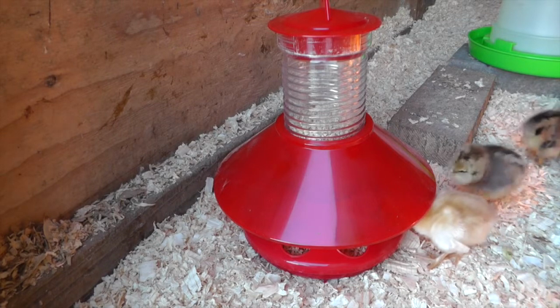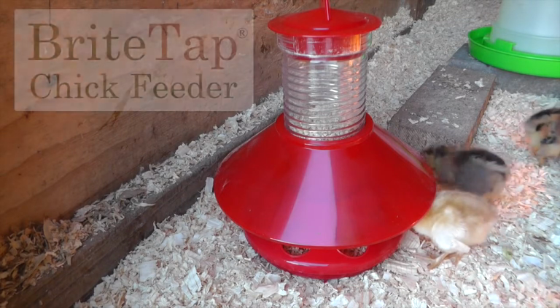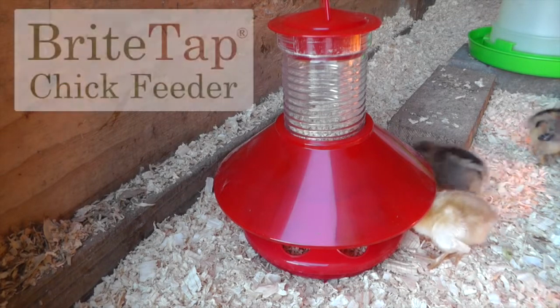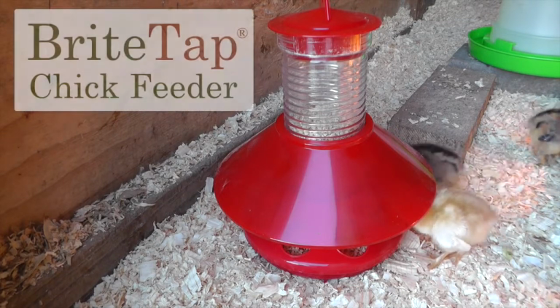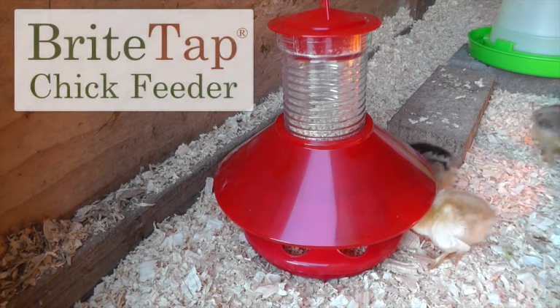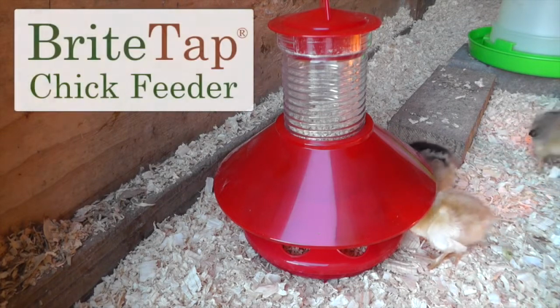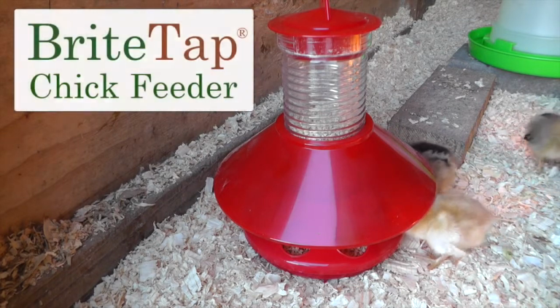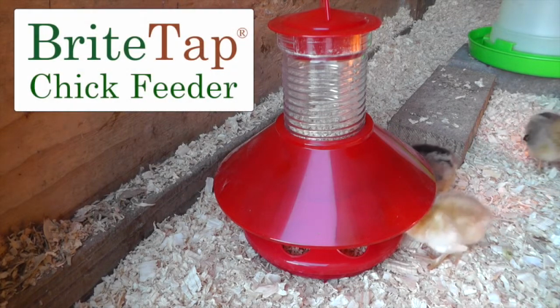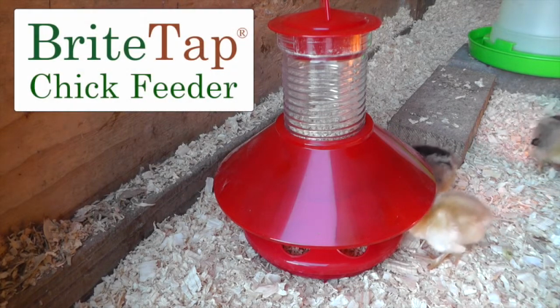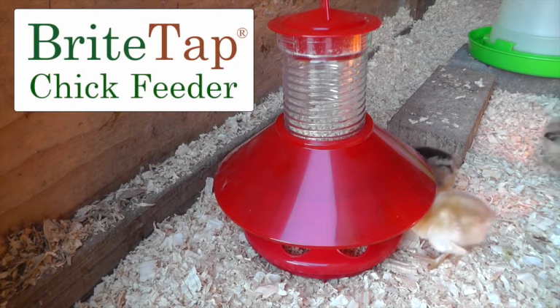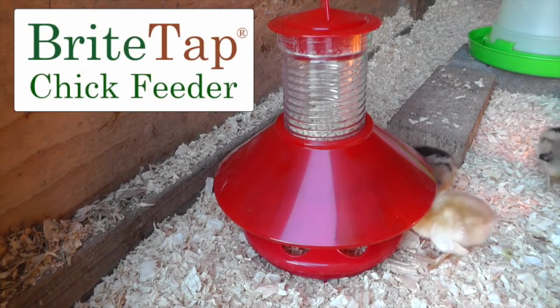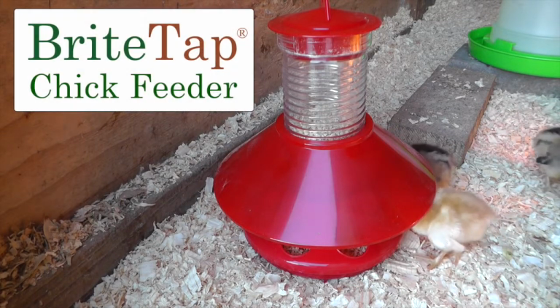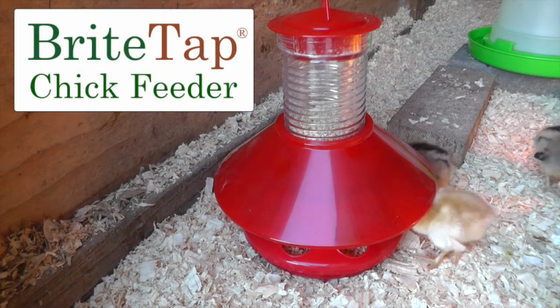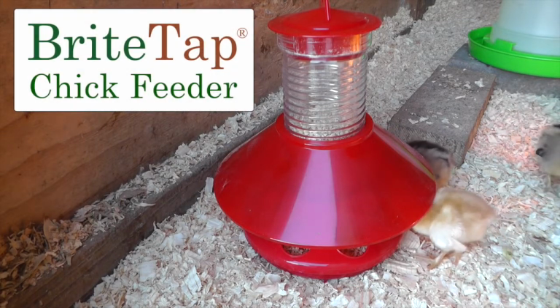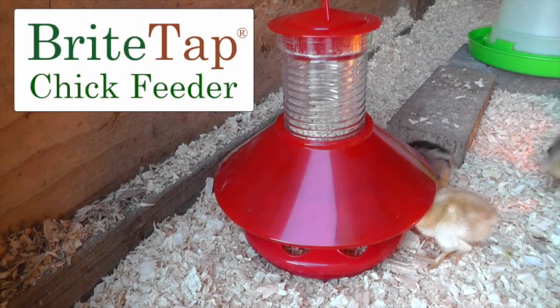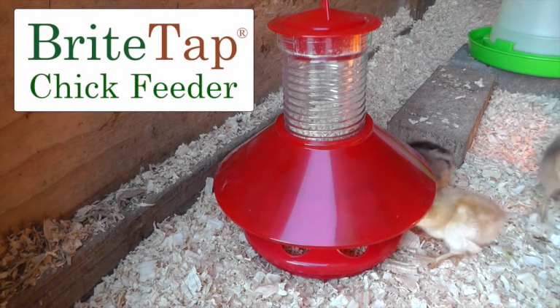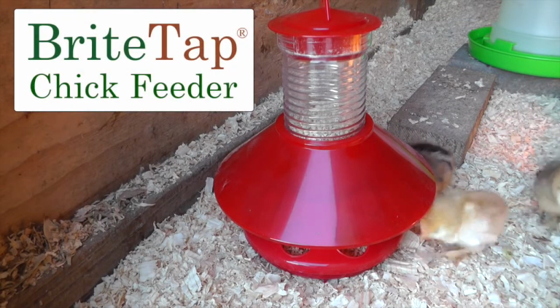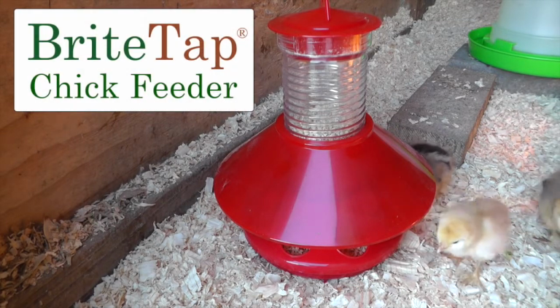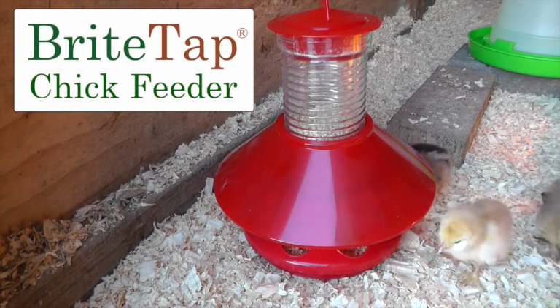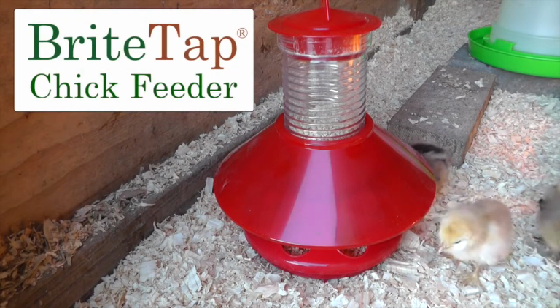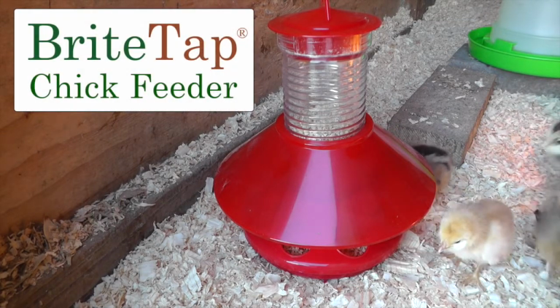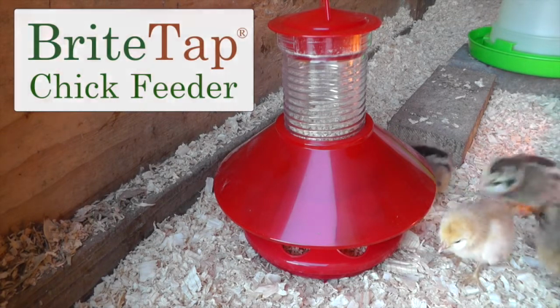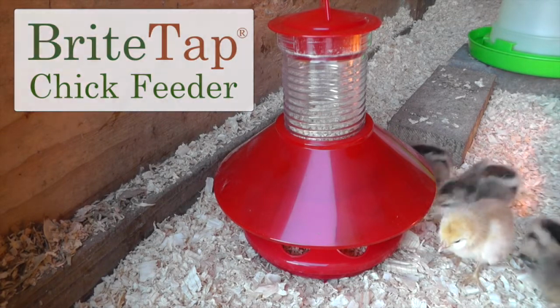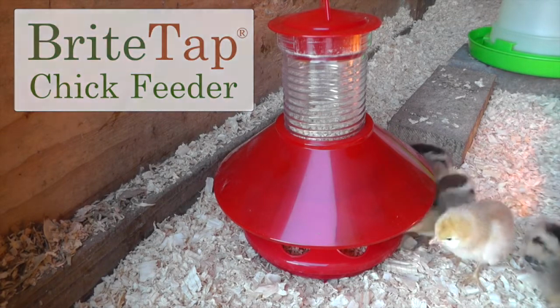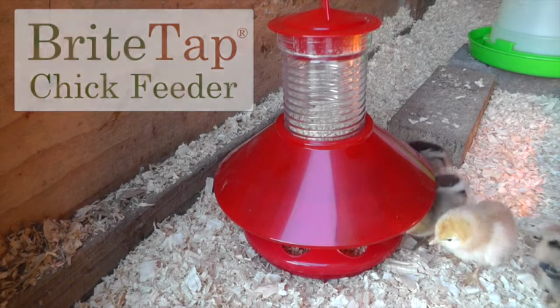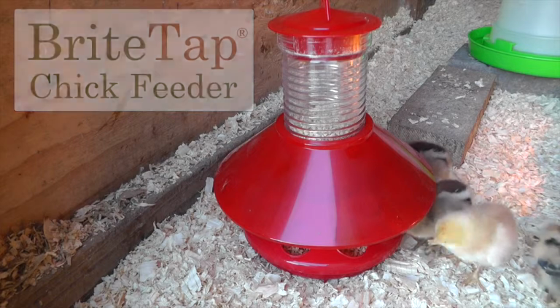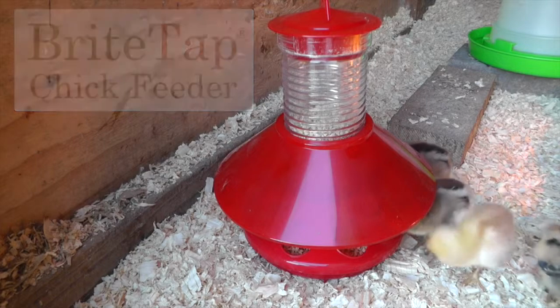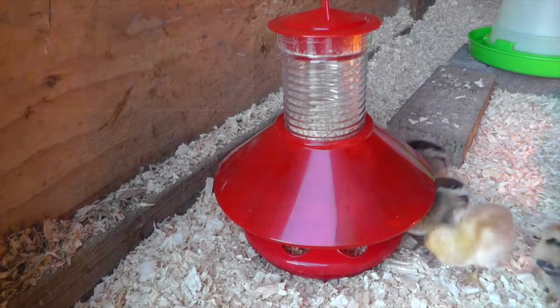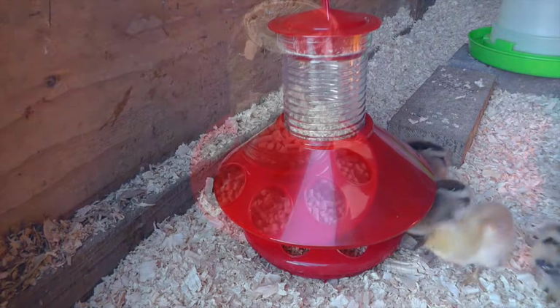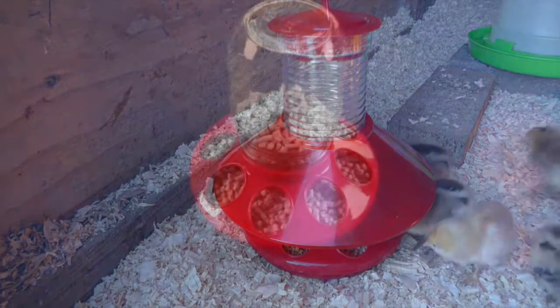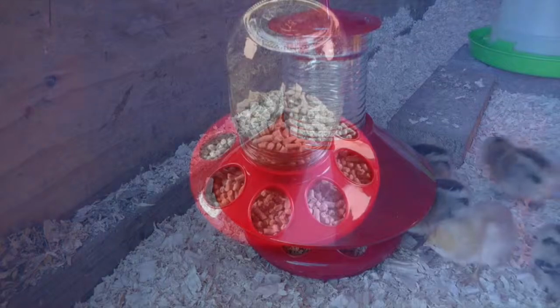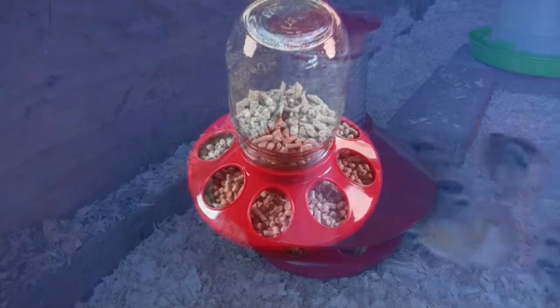Introducing the BrightTap Chick Feeder, the cleaner feeder that grows with your flock.